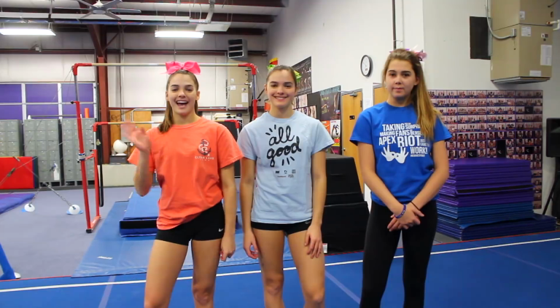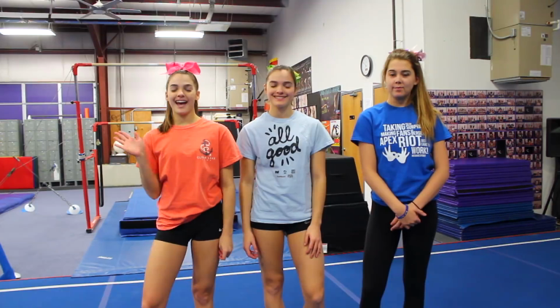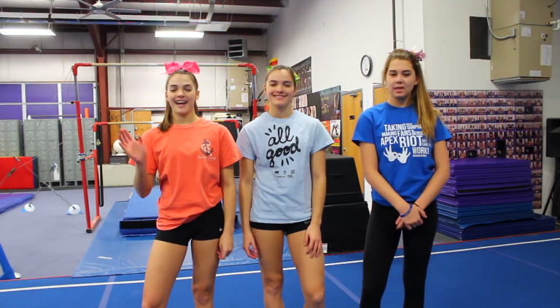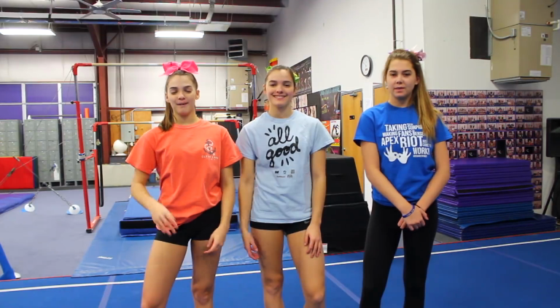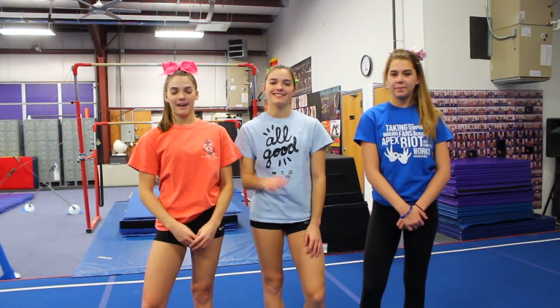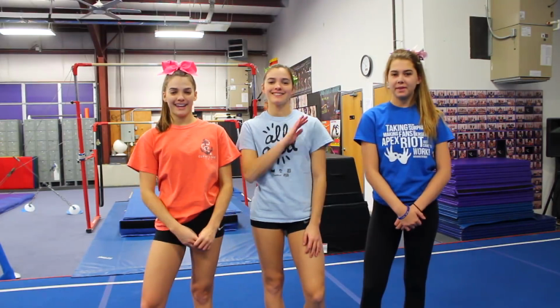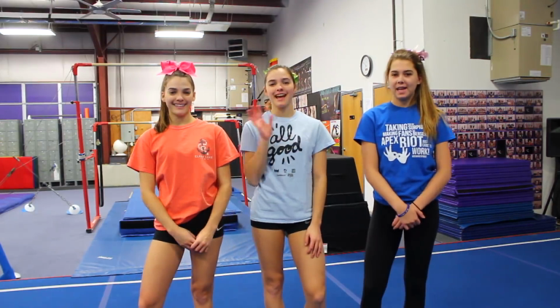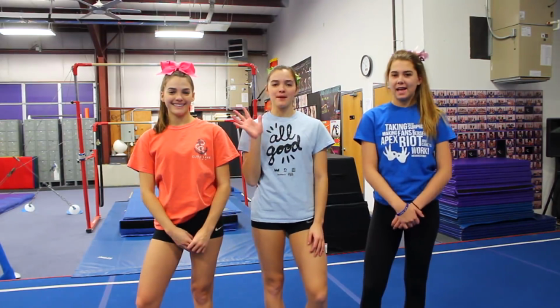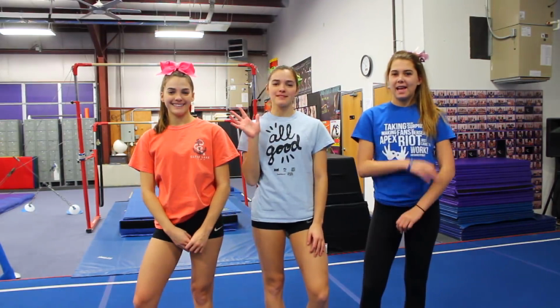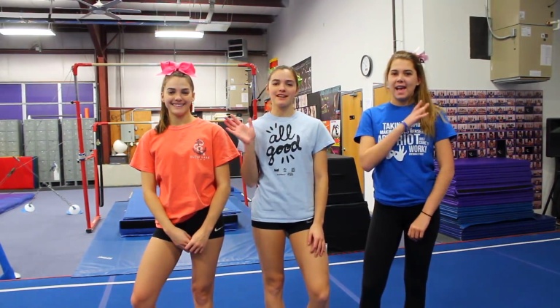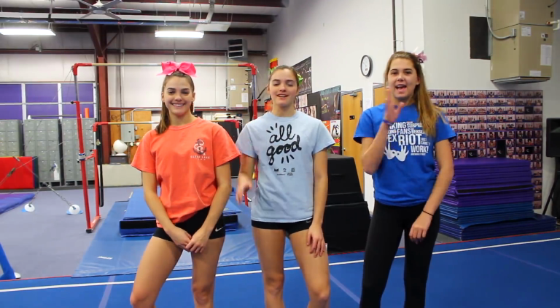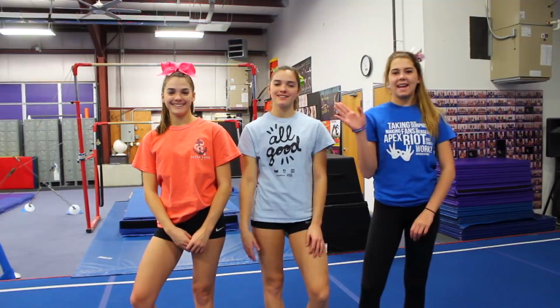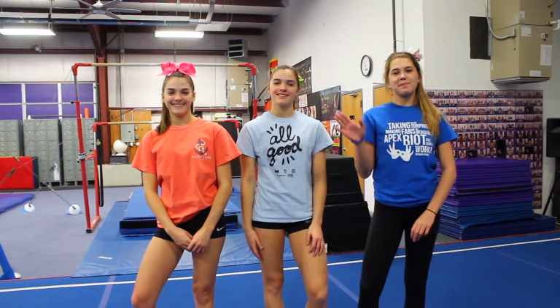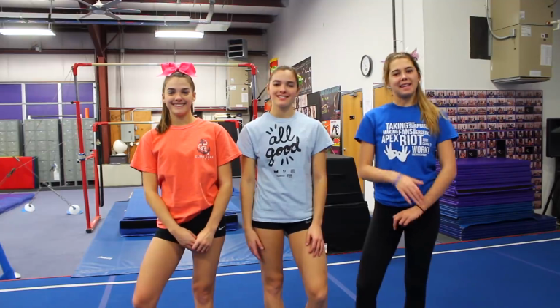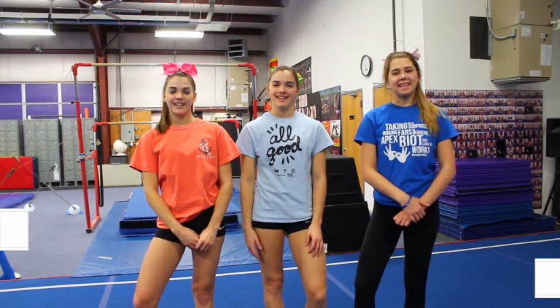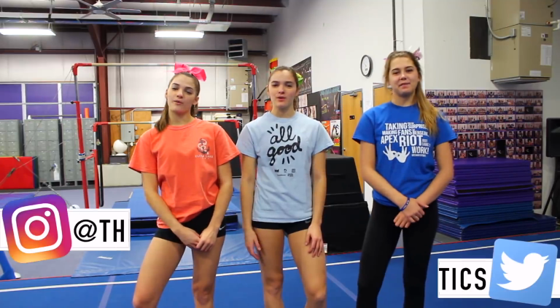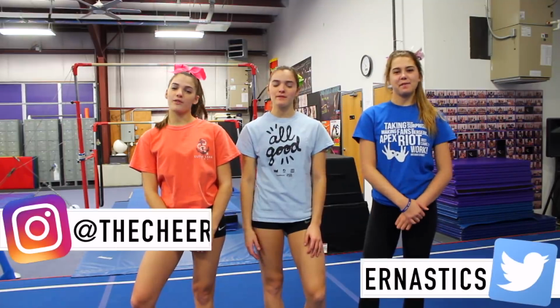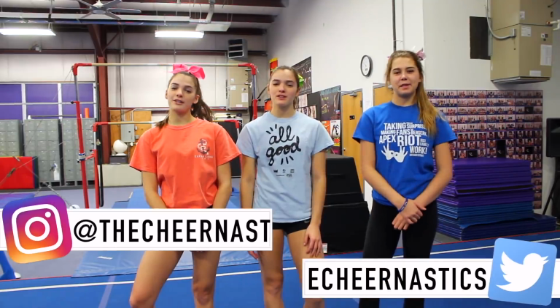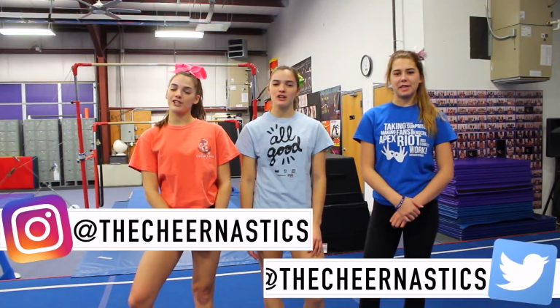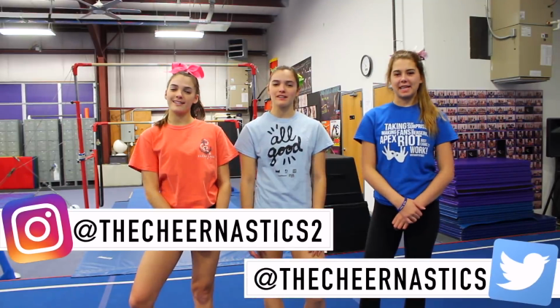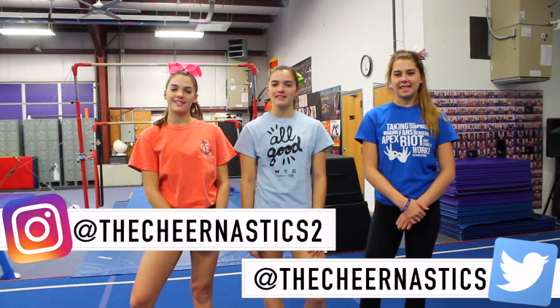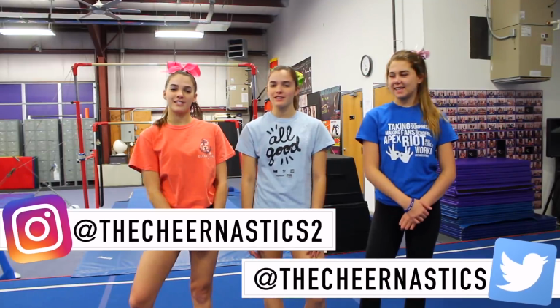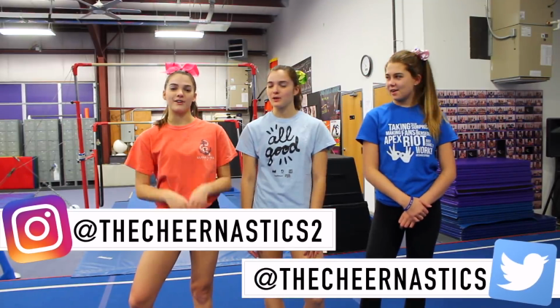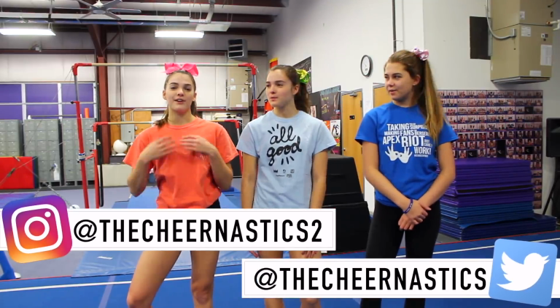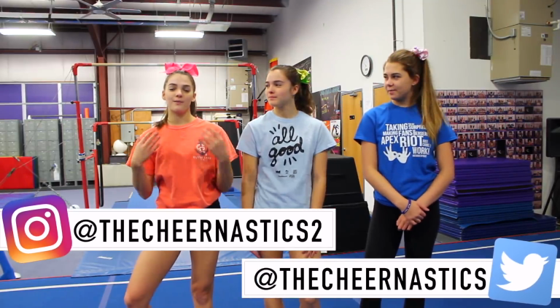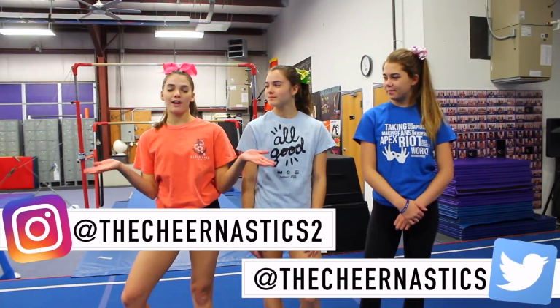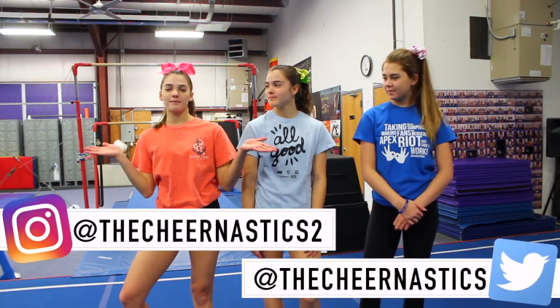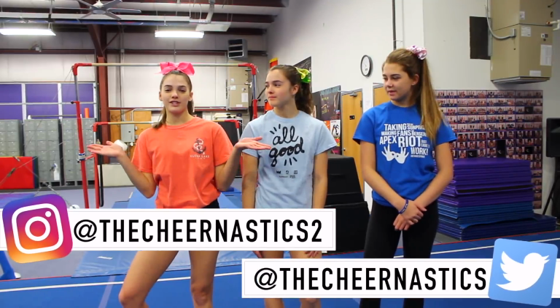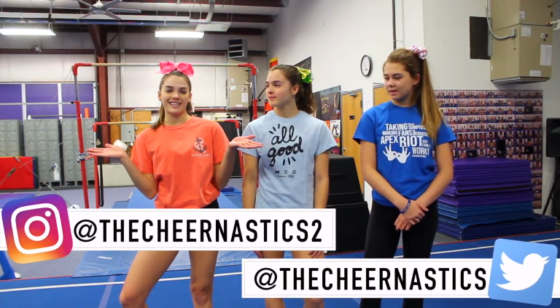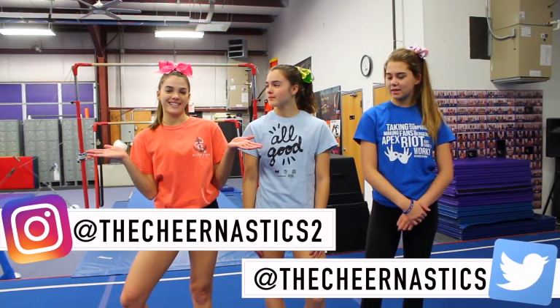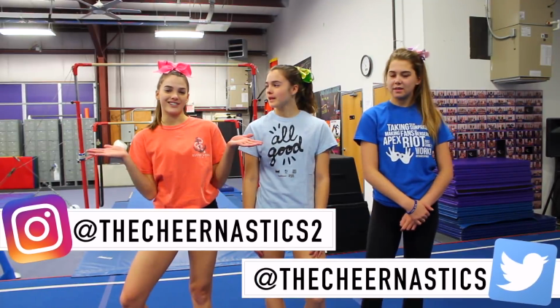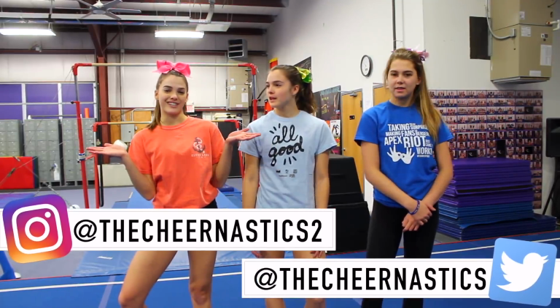Hi, I'm Megan. I'm Sierra. And I'm Maggie. And we're from the Cheernastics 2. Welcome to TC Tuesday.